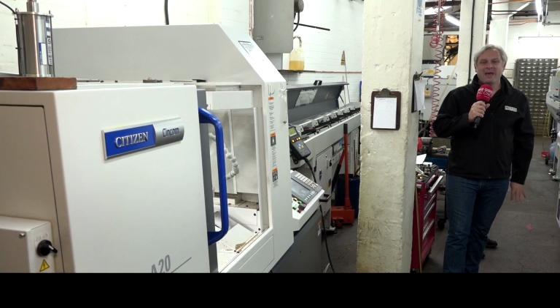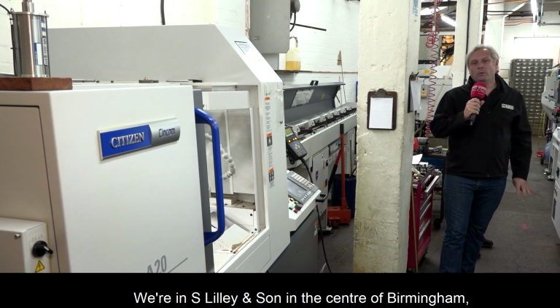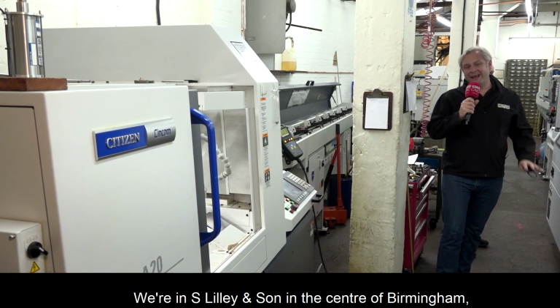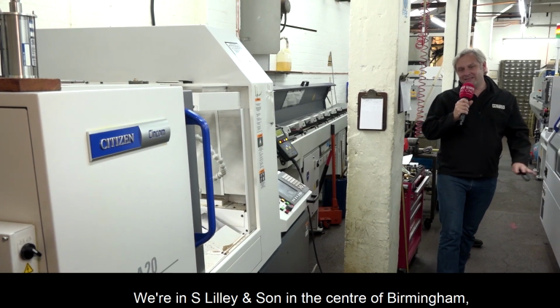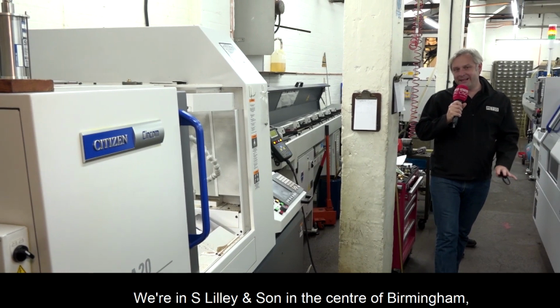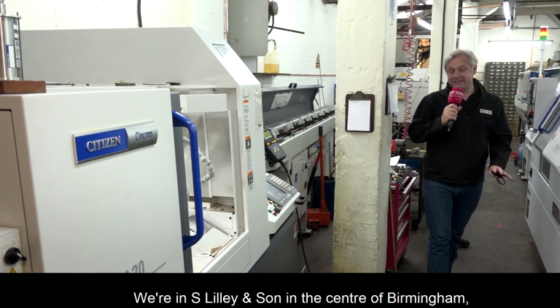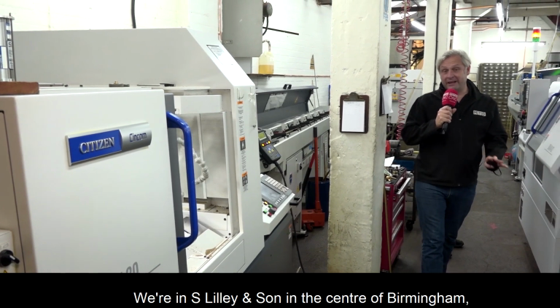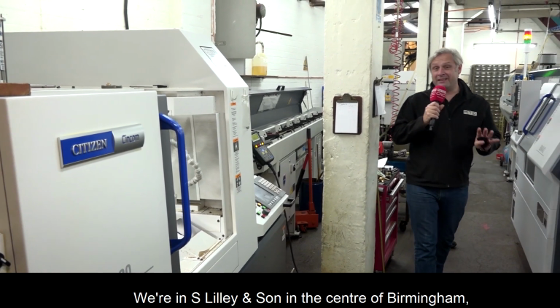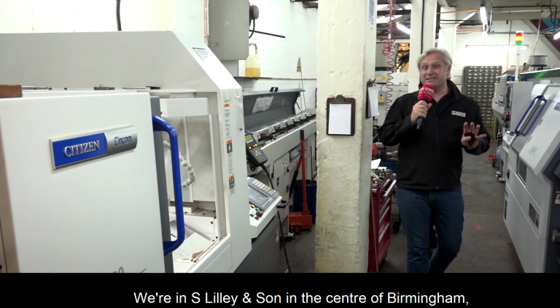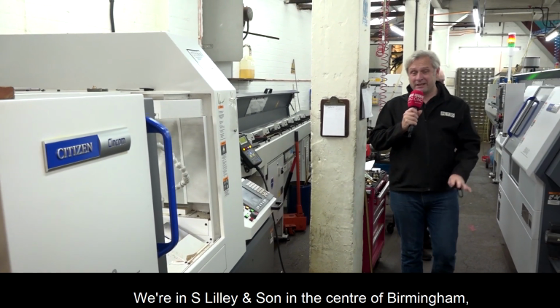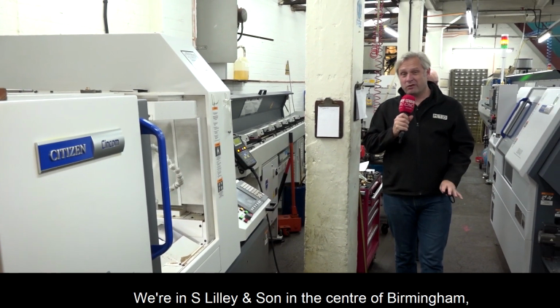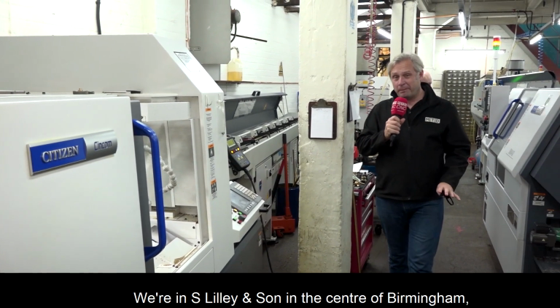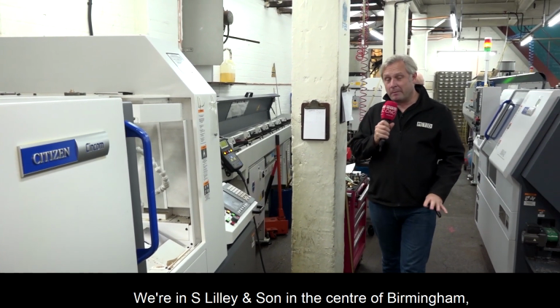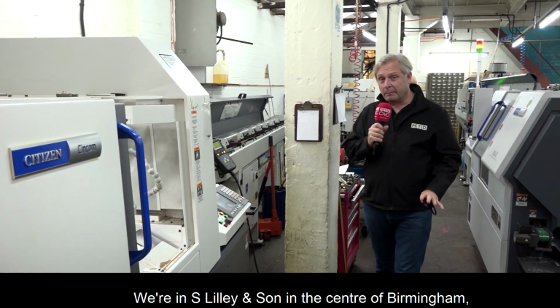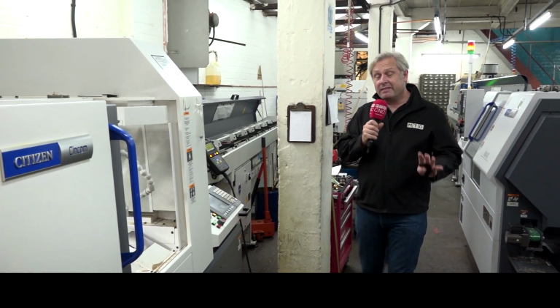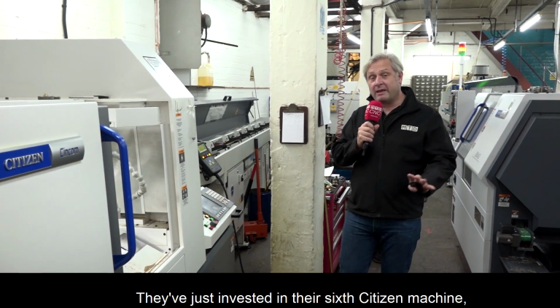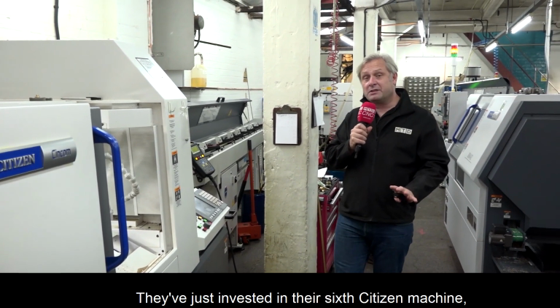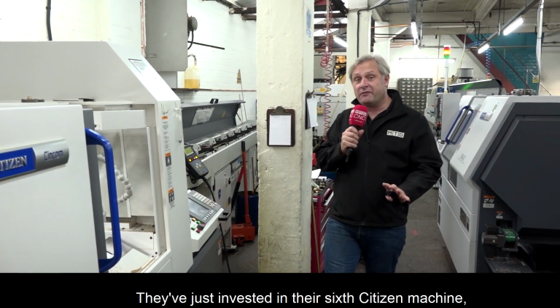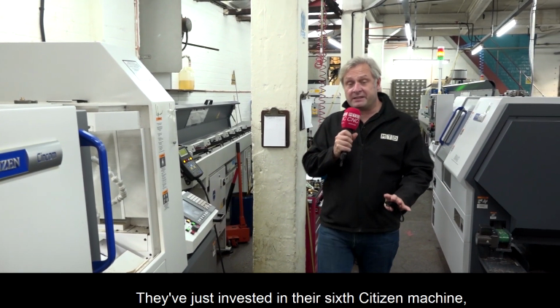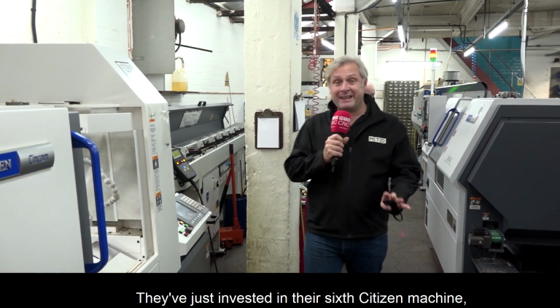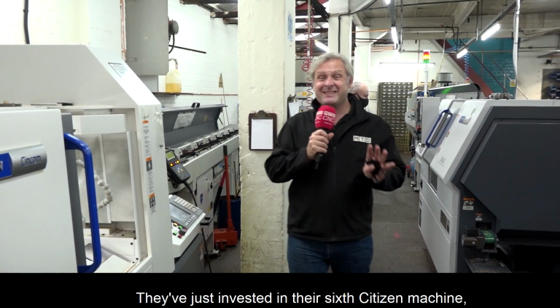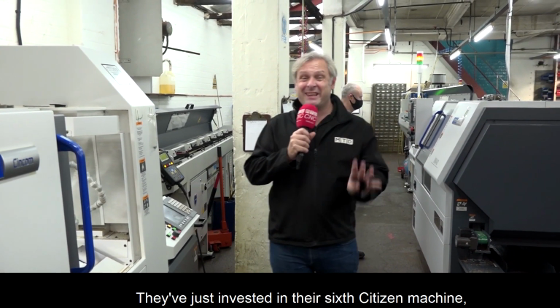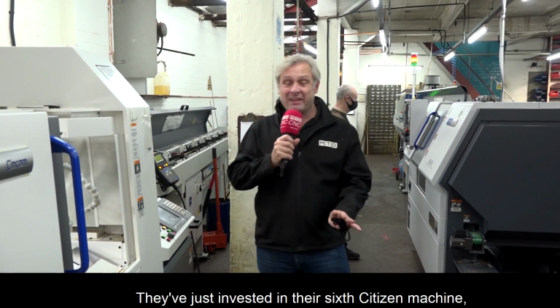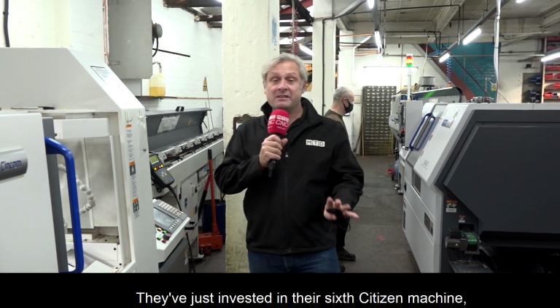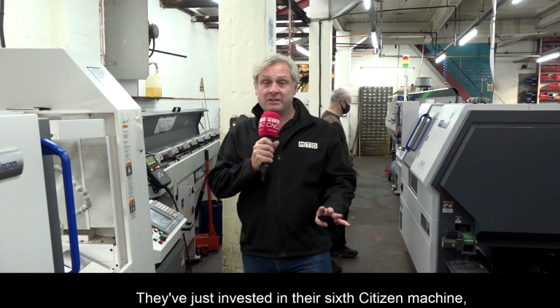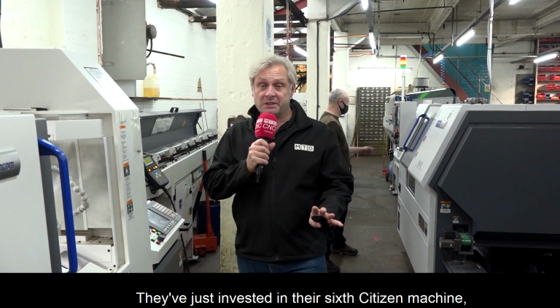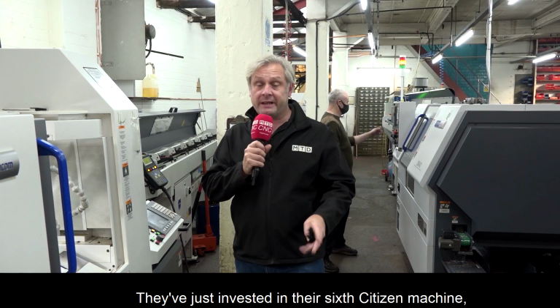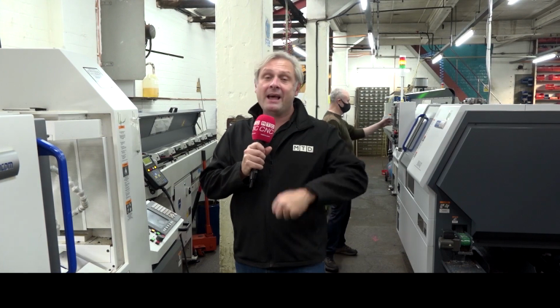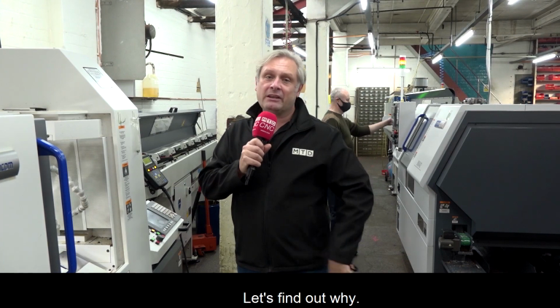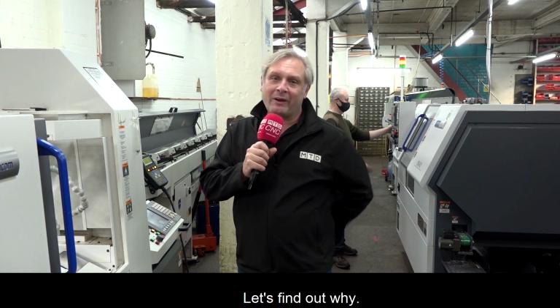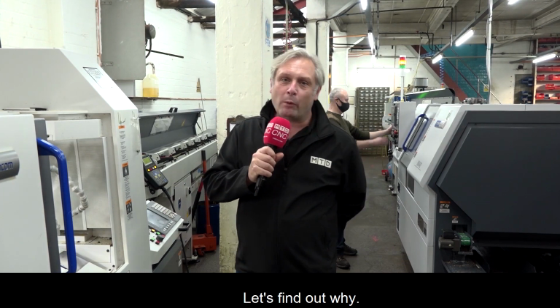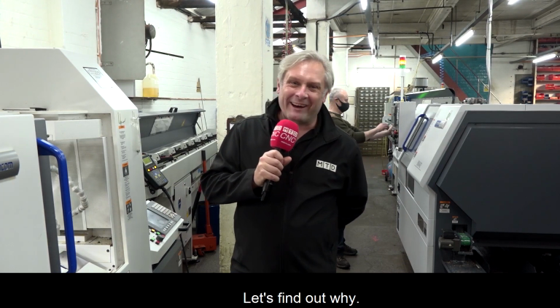We're at S. Lilly and Son in the centre of Birmingham. They've just invested in their sixth Citizen machine. Let's find out why.